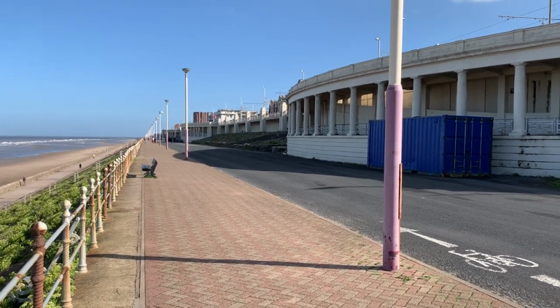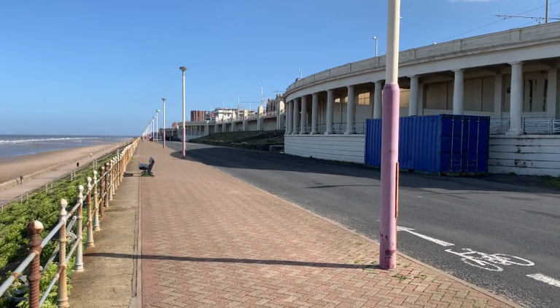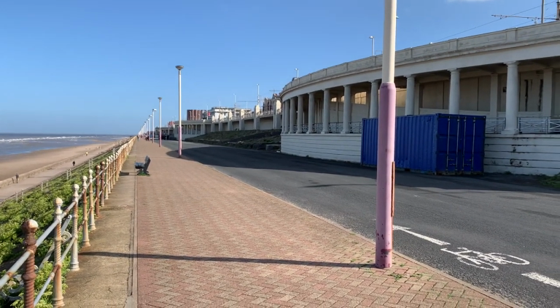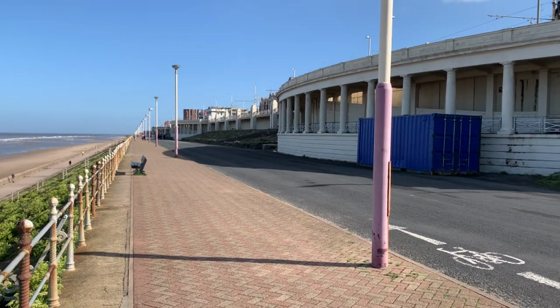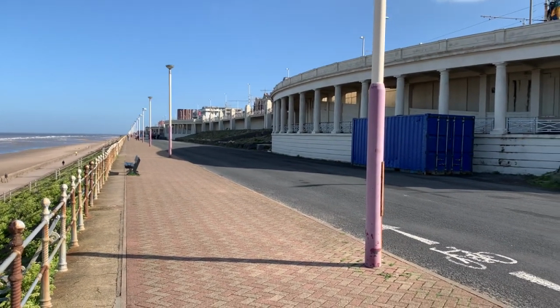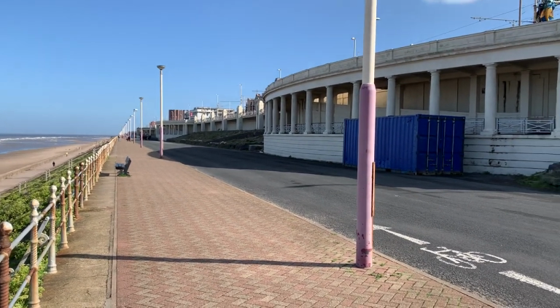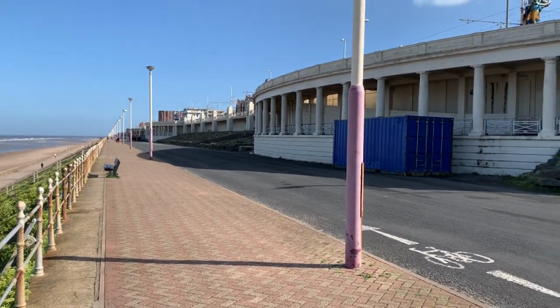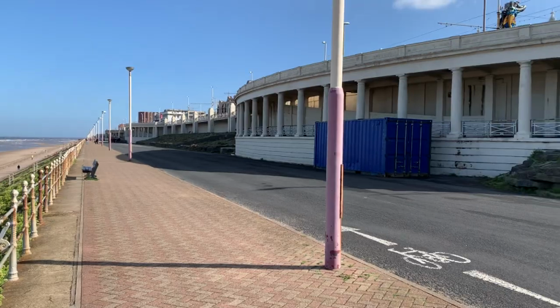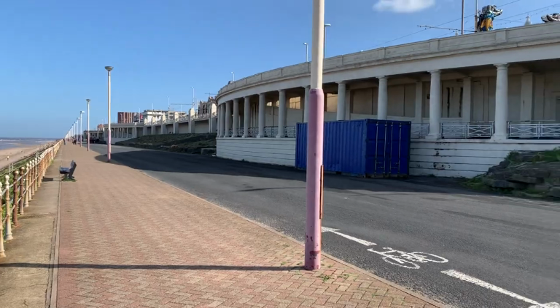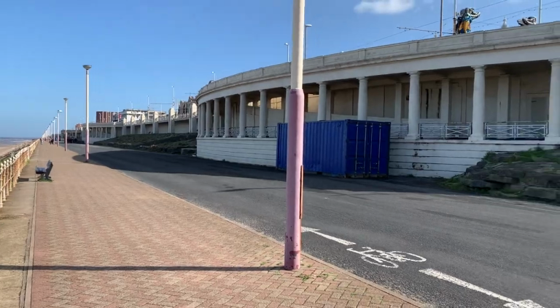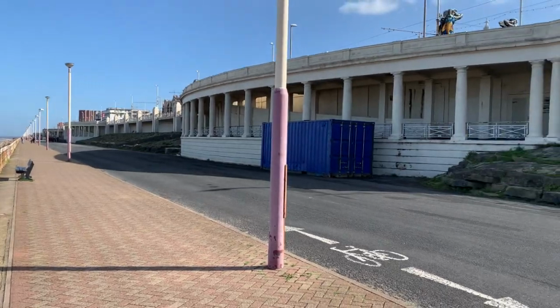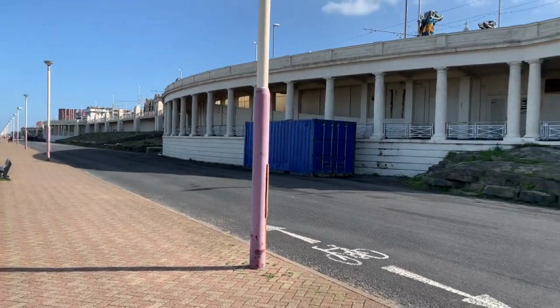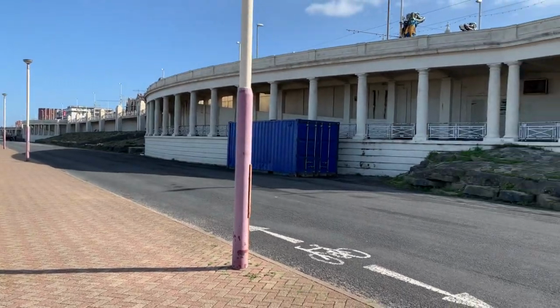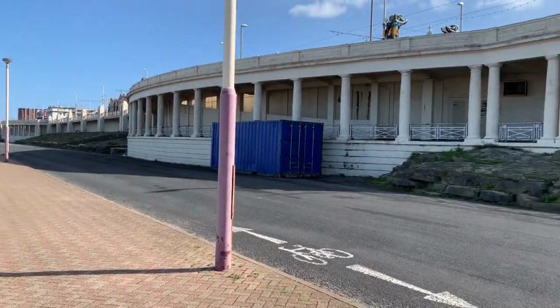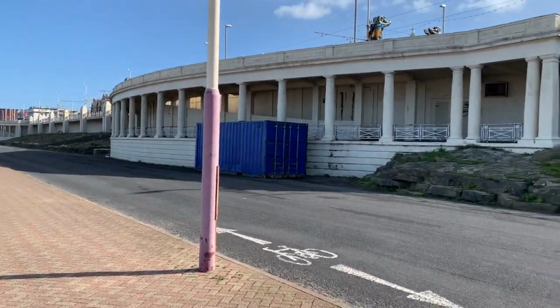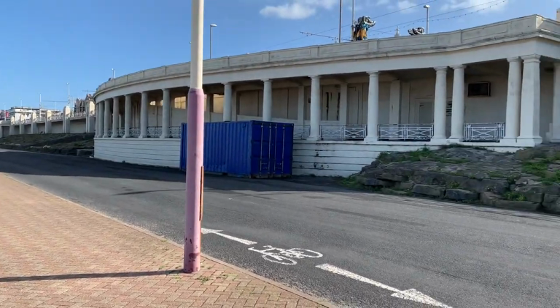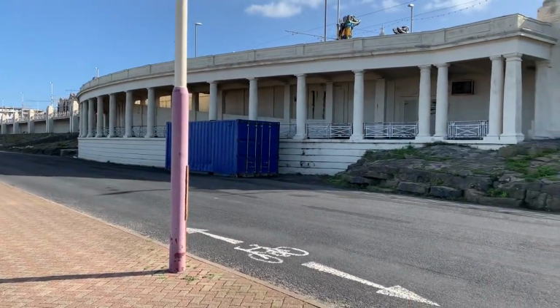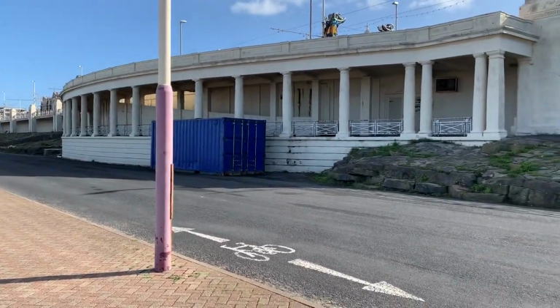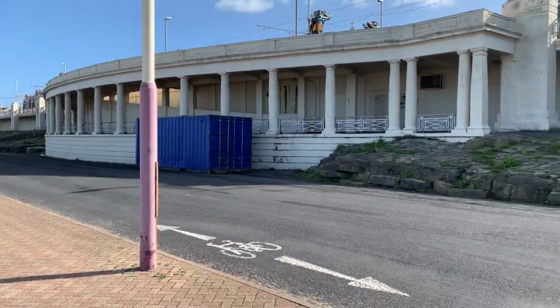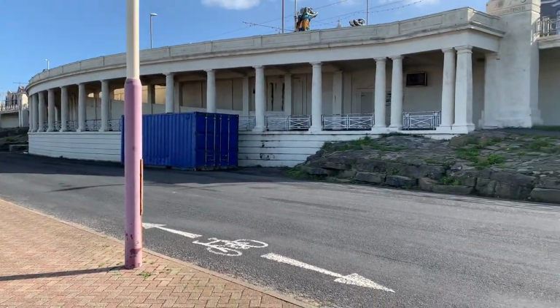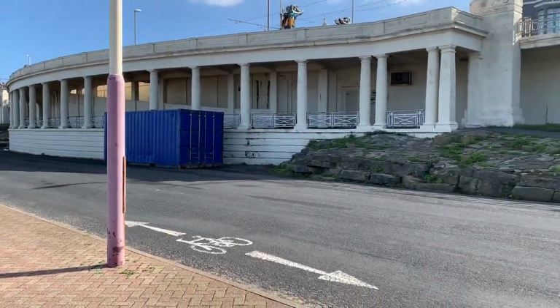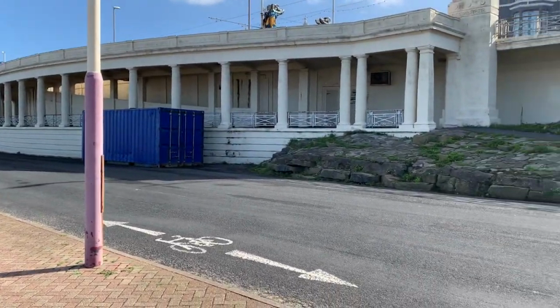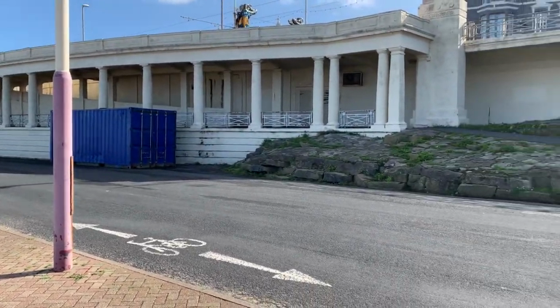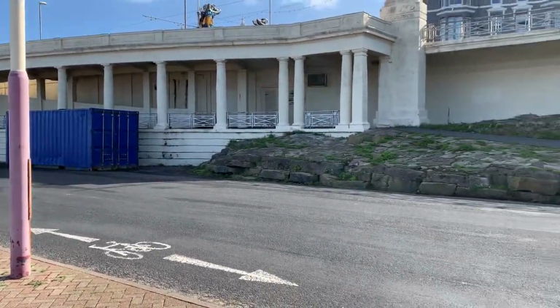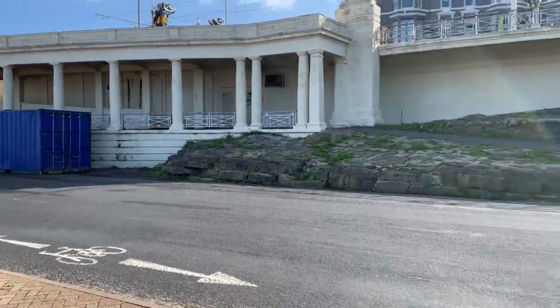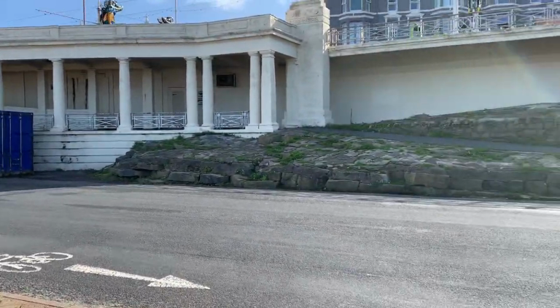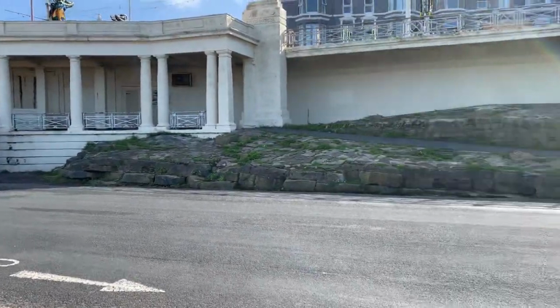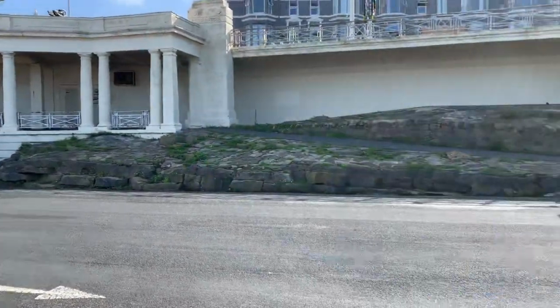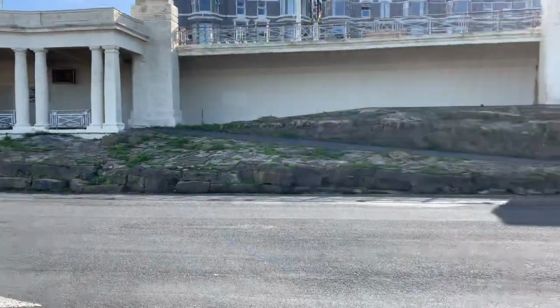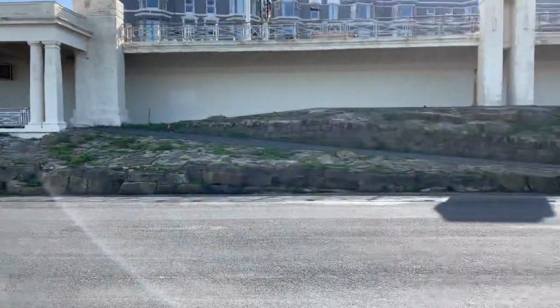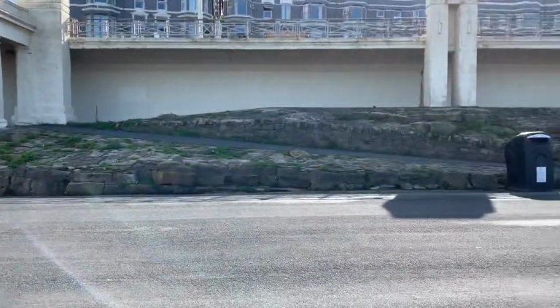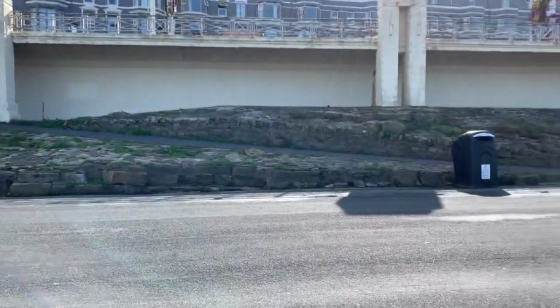The five curved bays cover nearly a kilometre of seafront. It must be a nightmare to maintain.